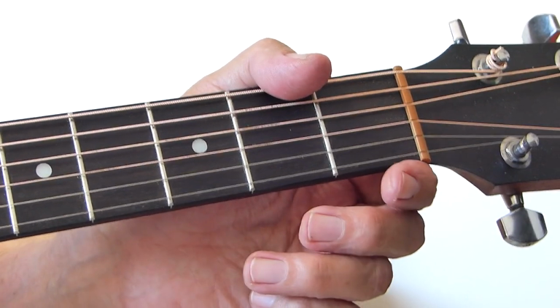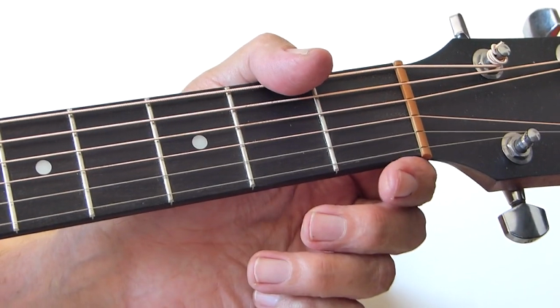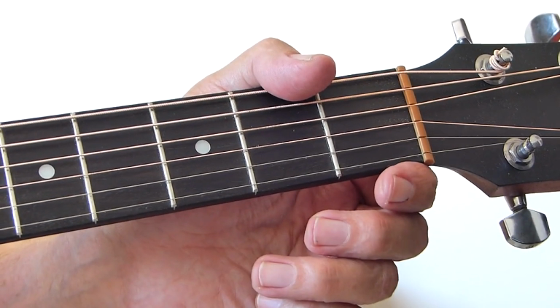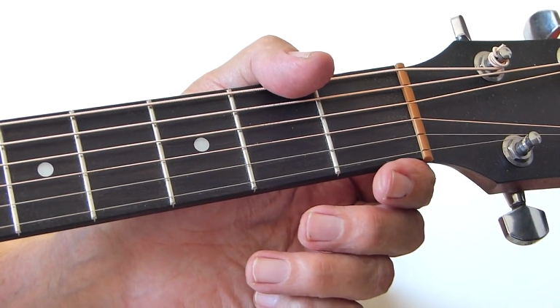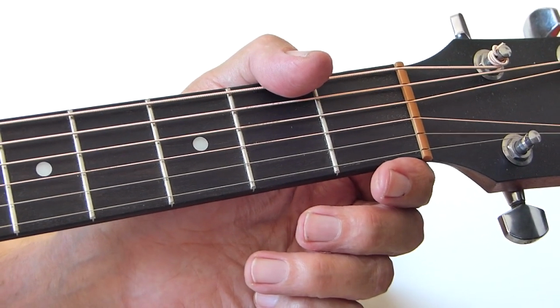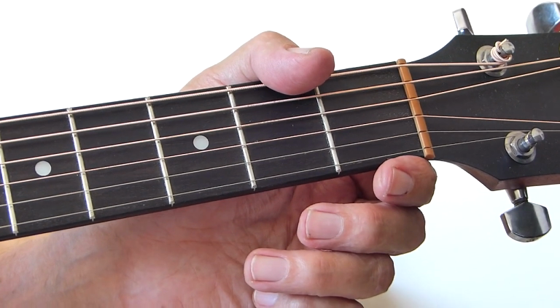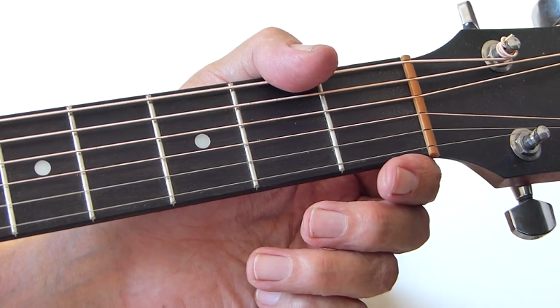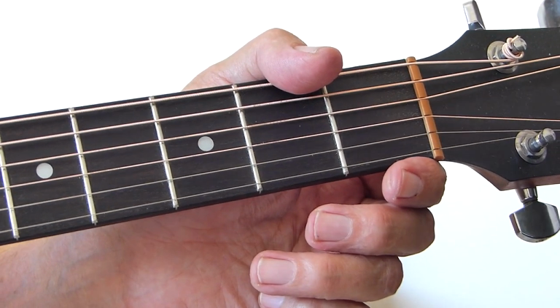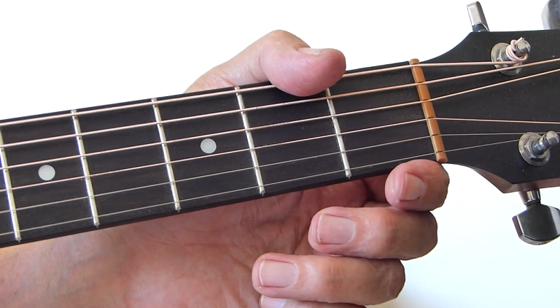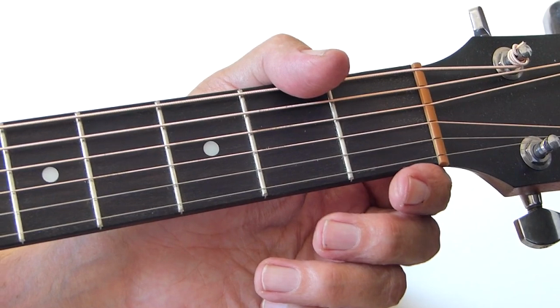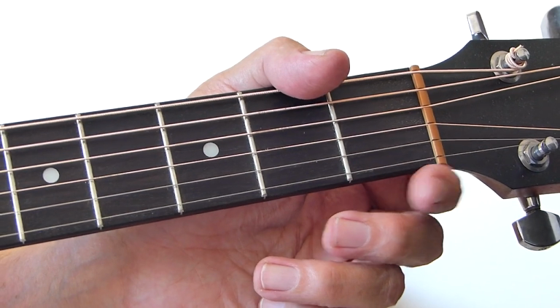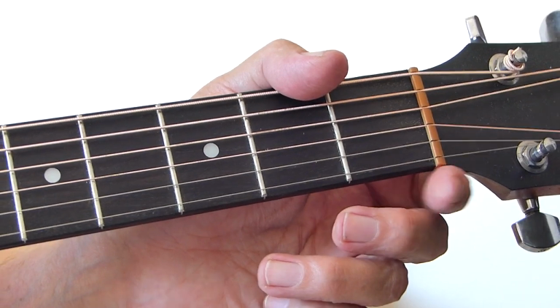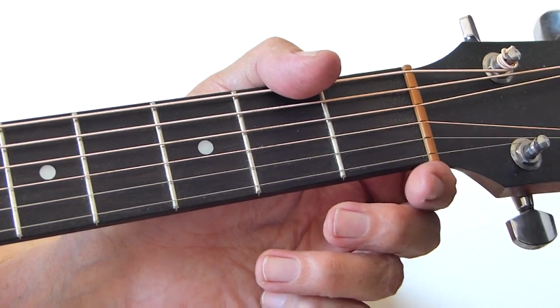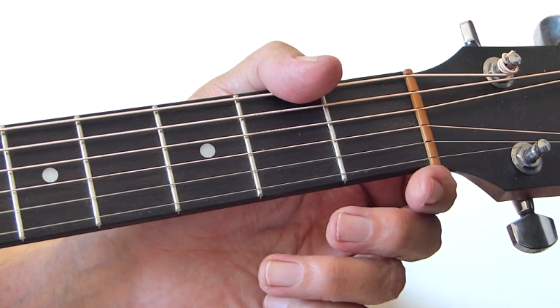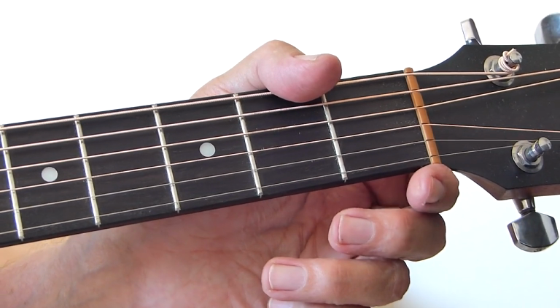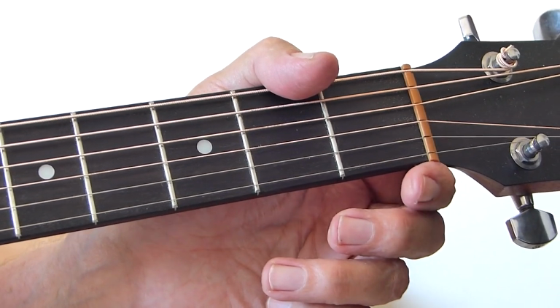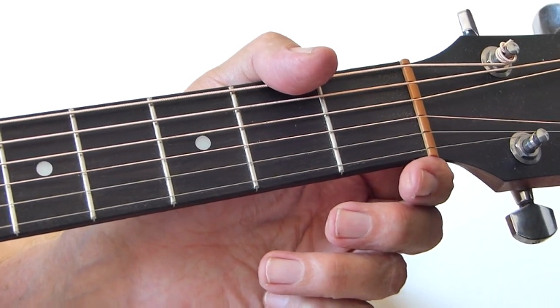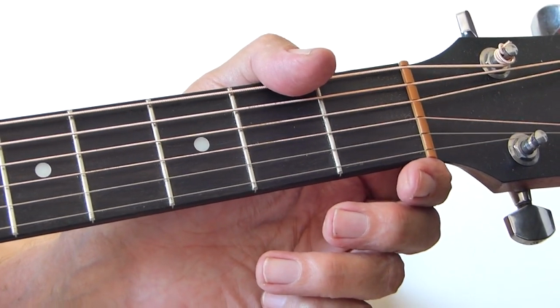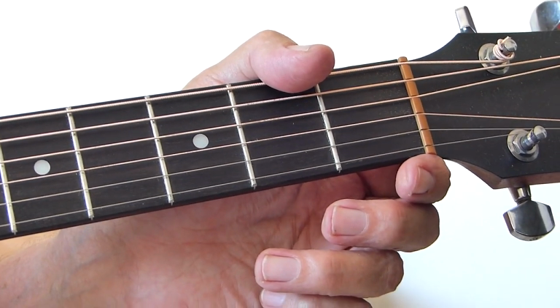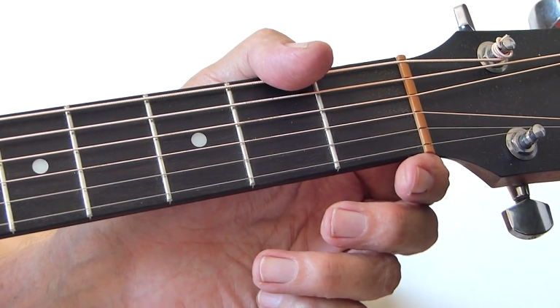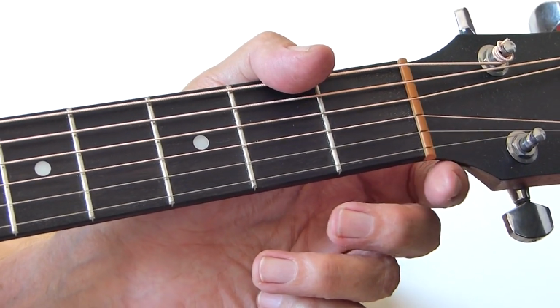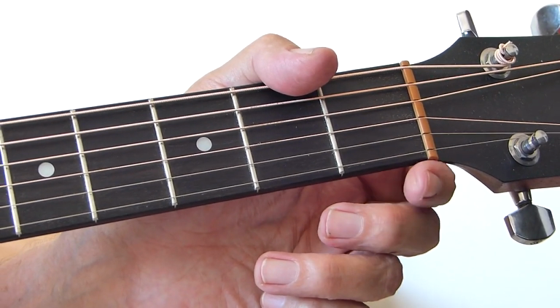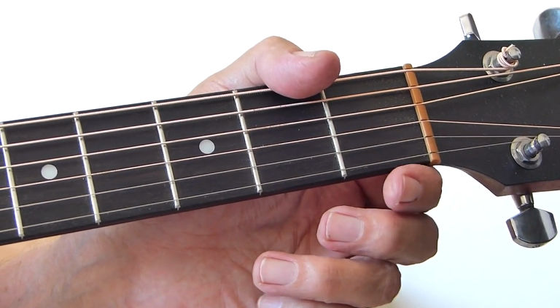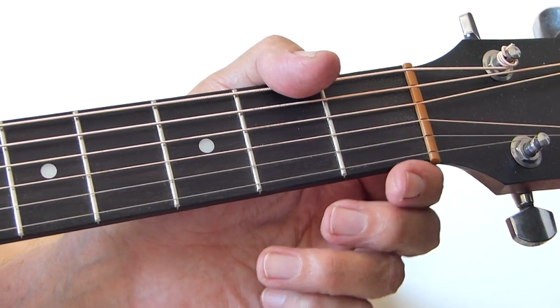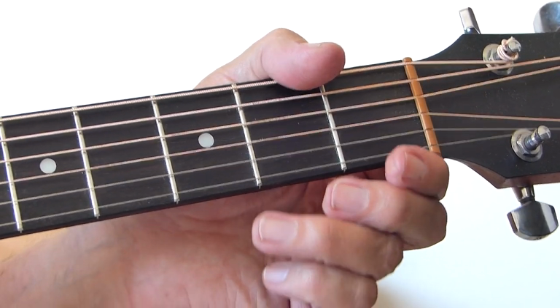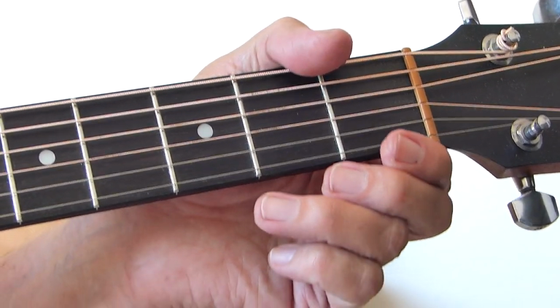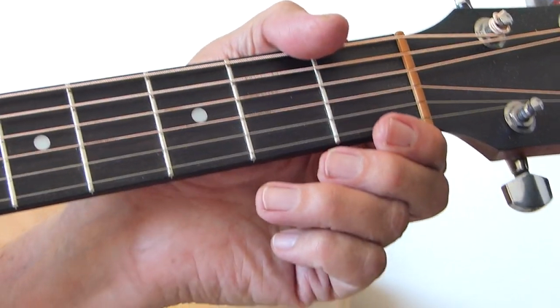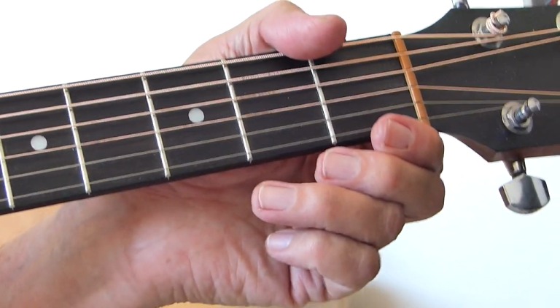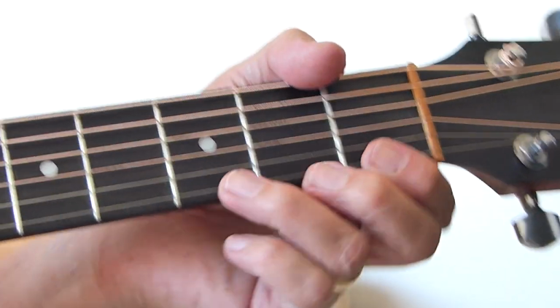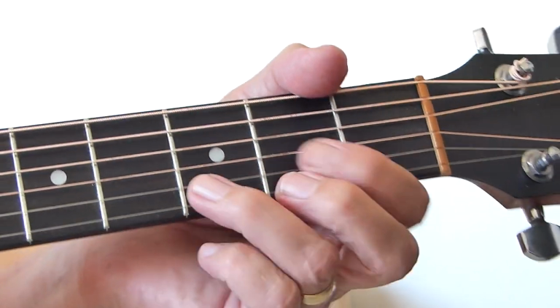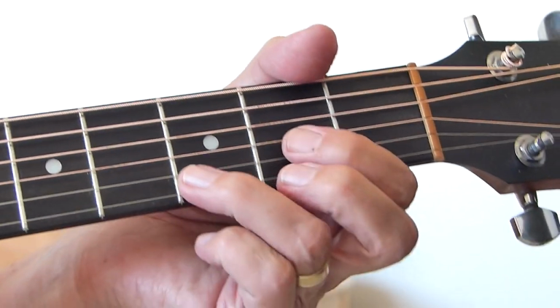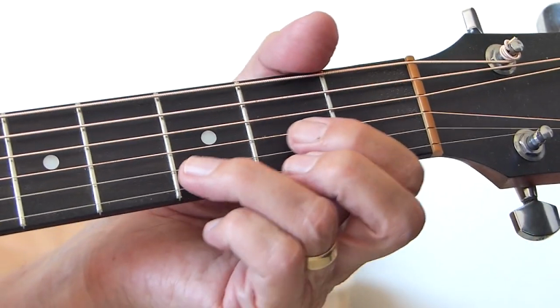Without more ado, I'm going to play through the song and break it down and show how I played it. So here we go.